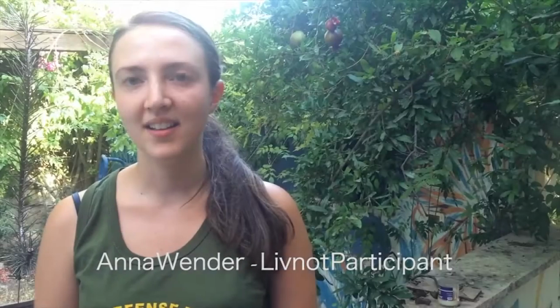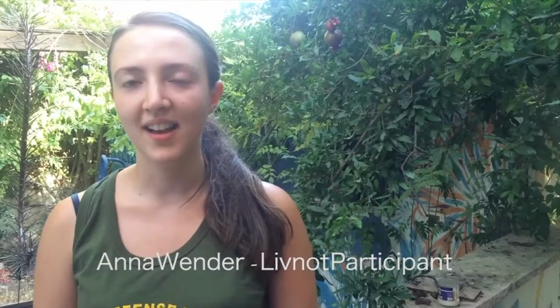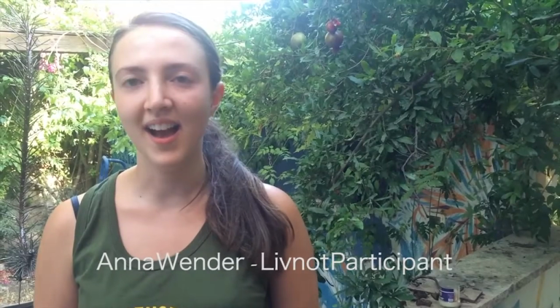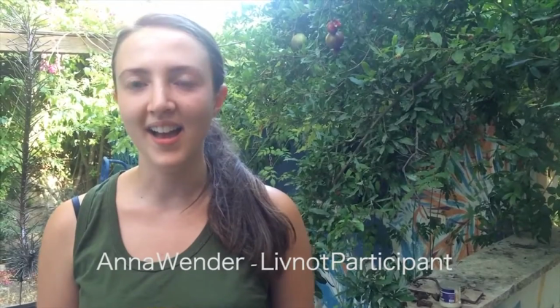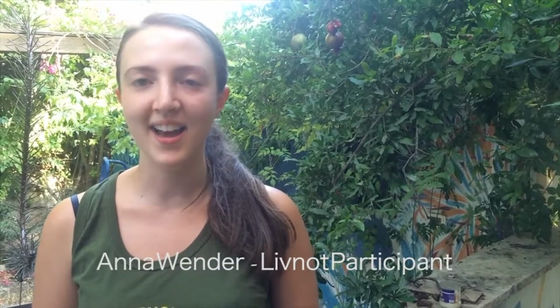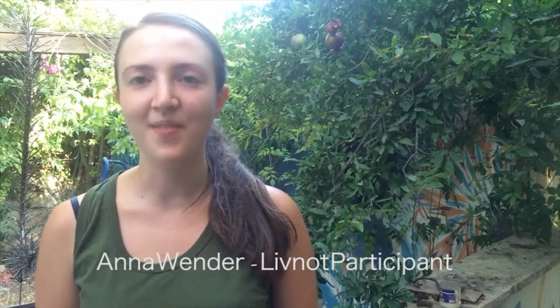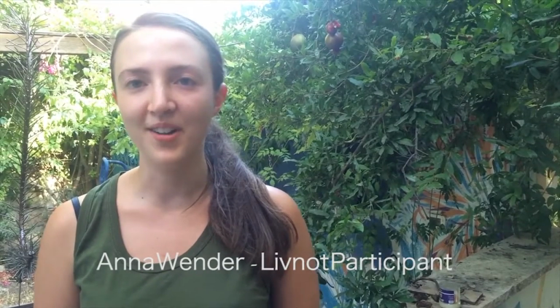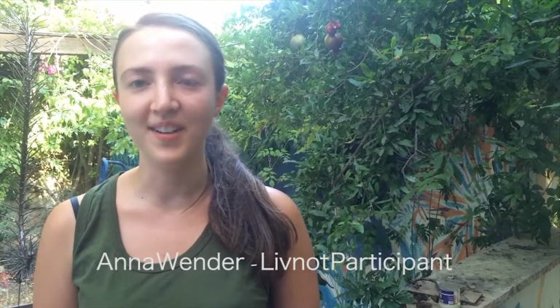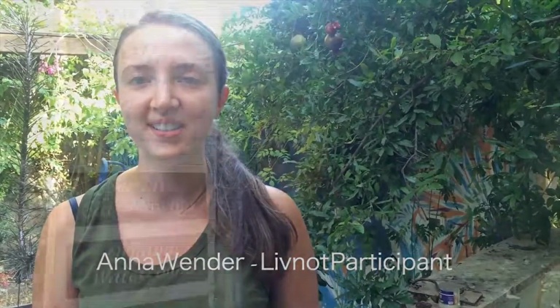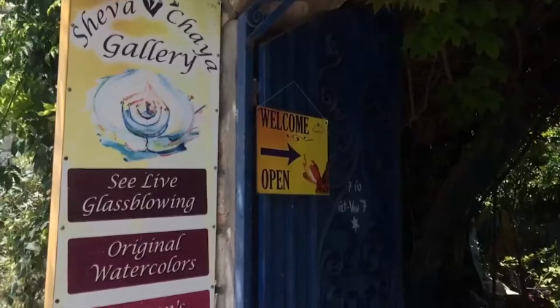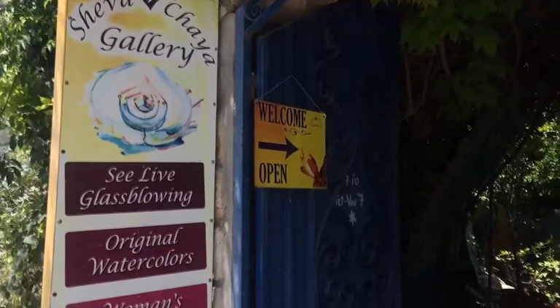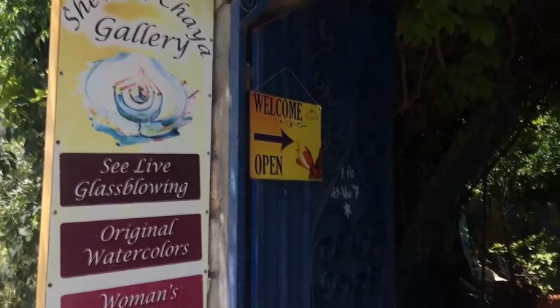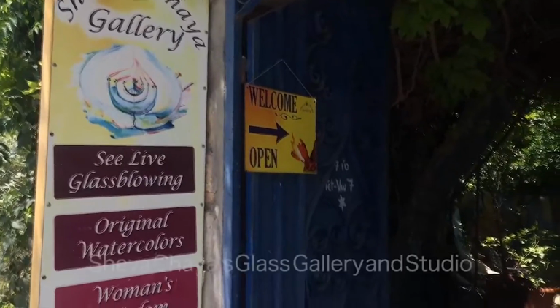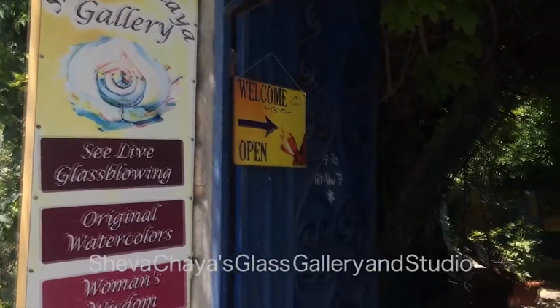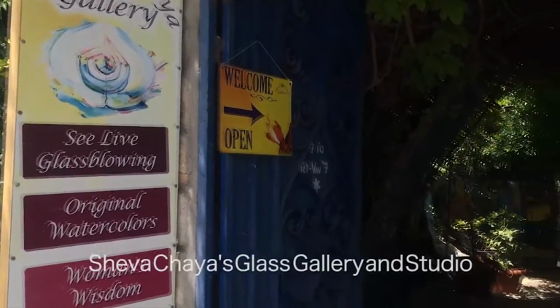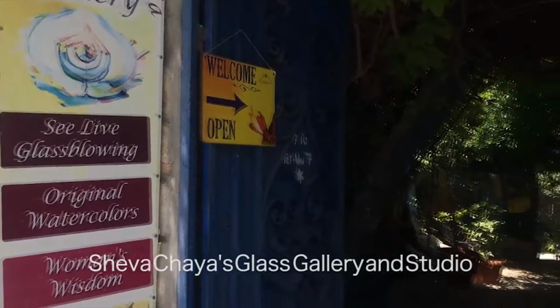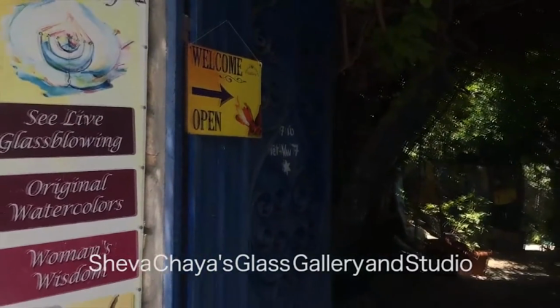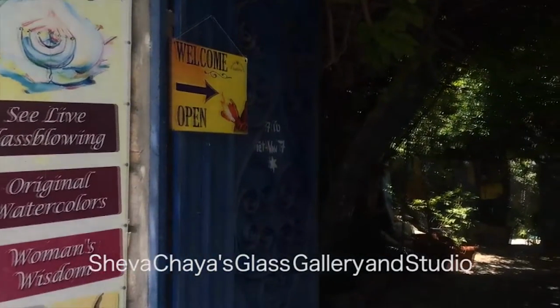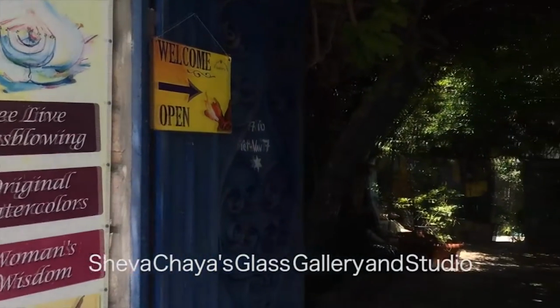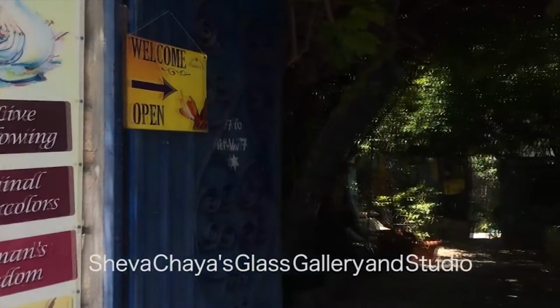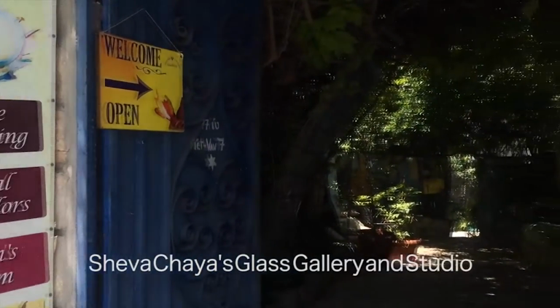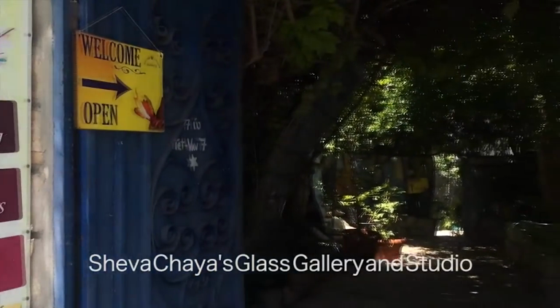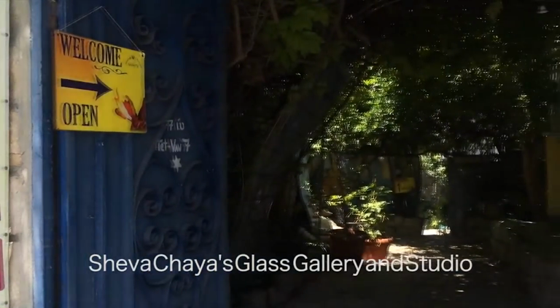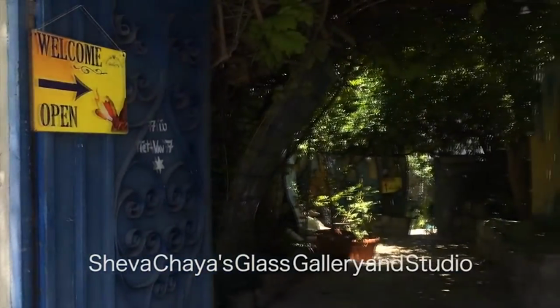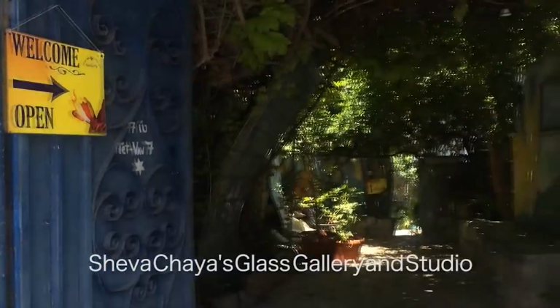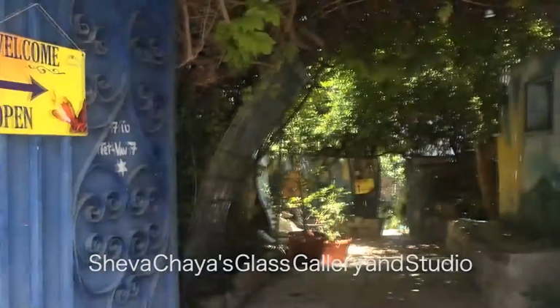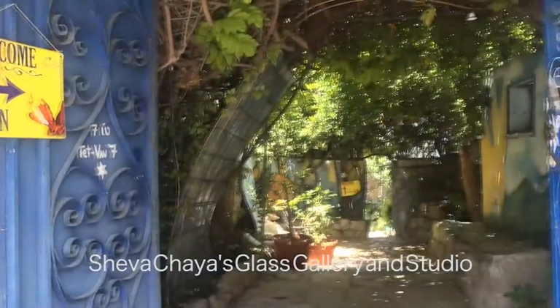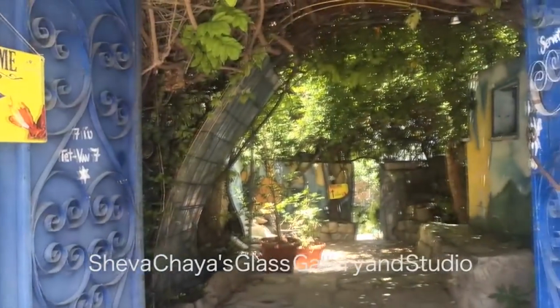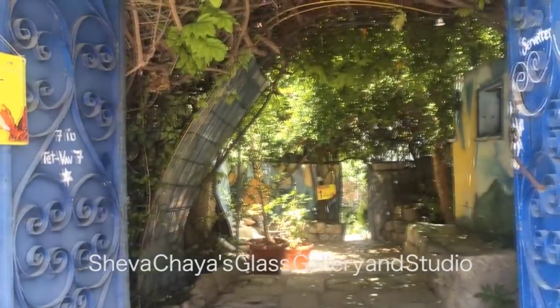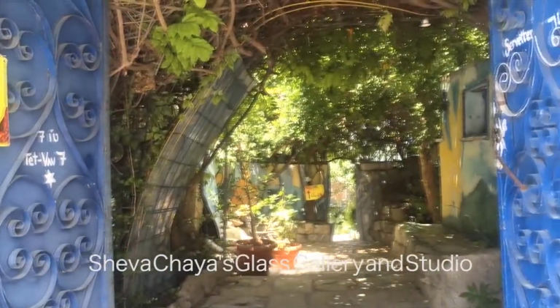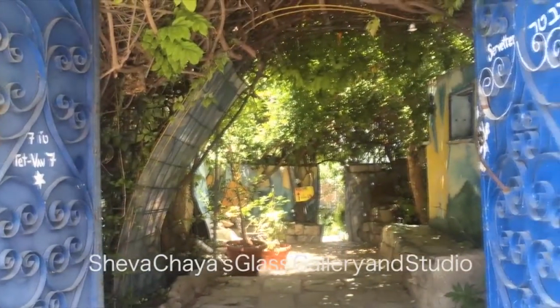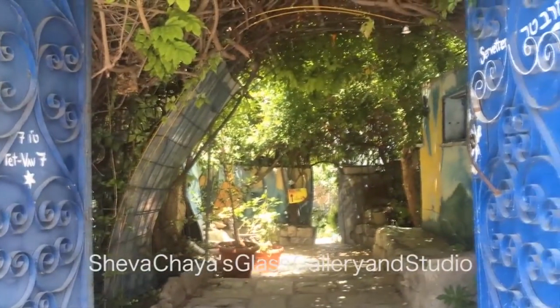Hi, I'm Anna Wender and I'm interning at Shevahia's Glass Gallery and Studio.